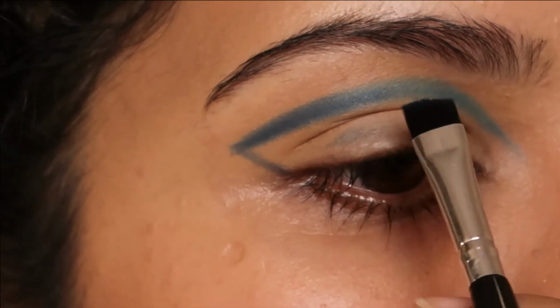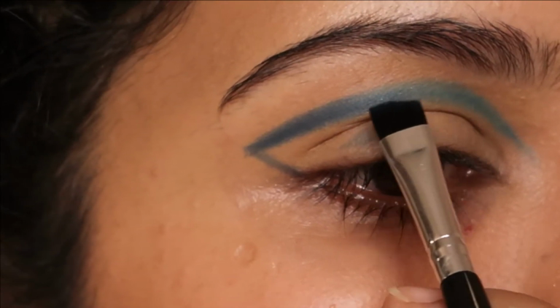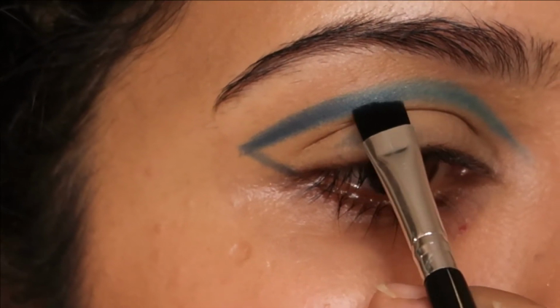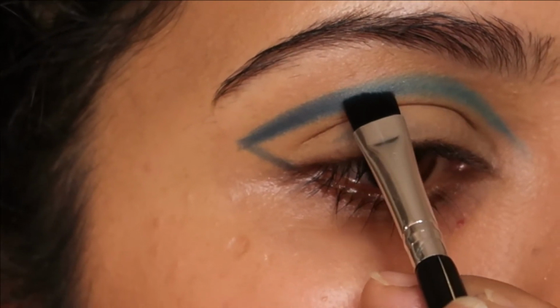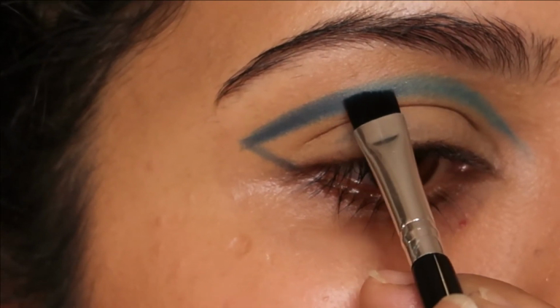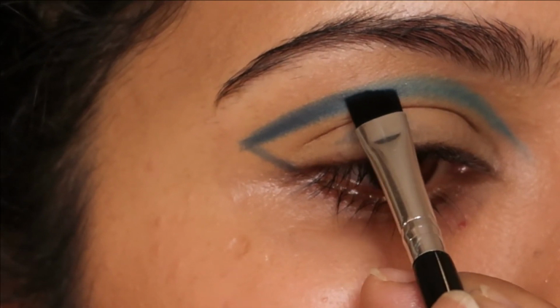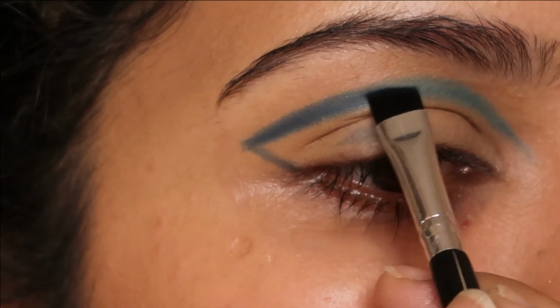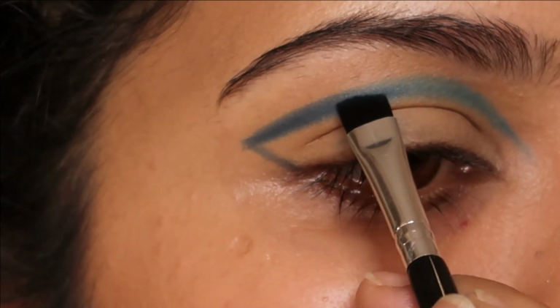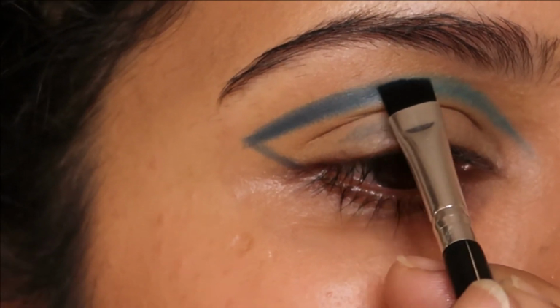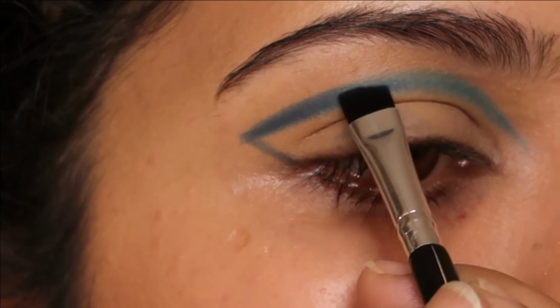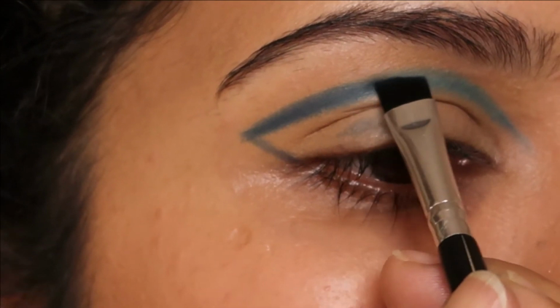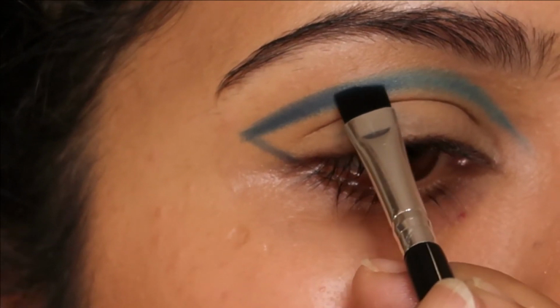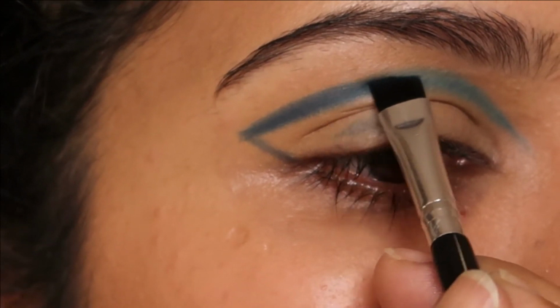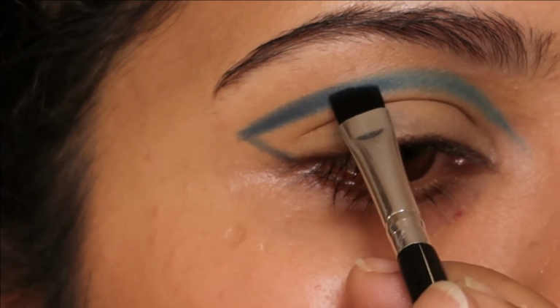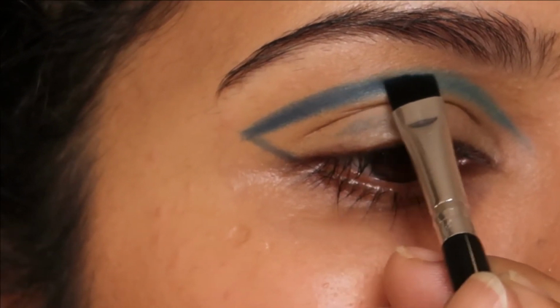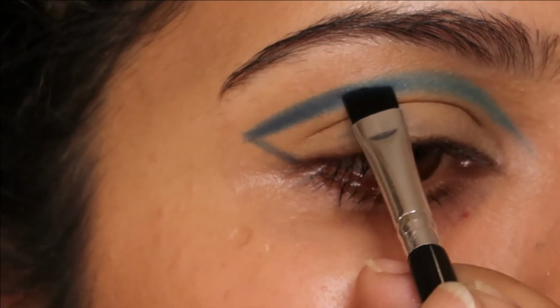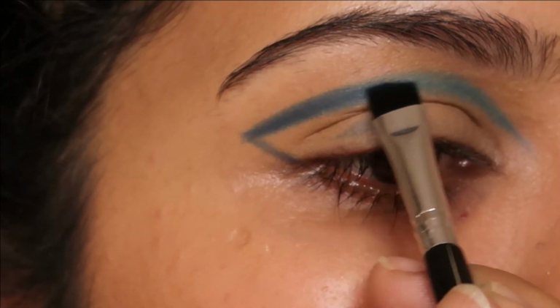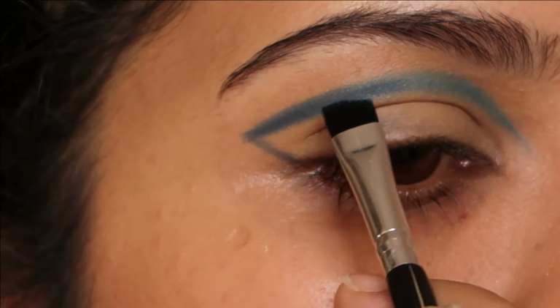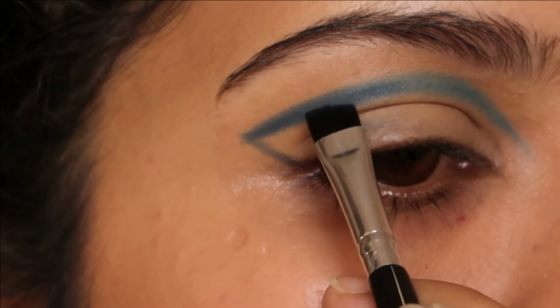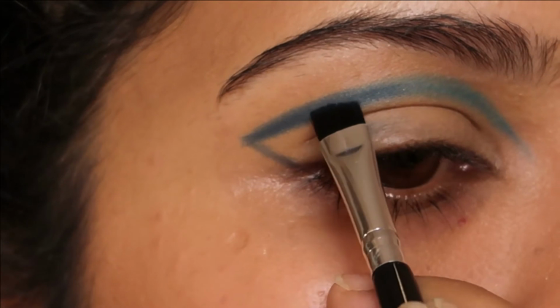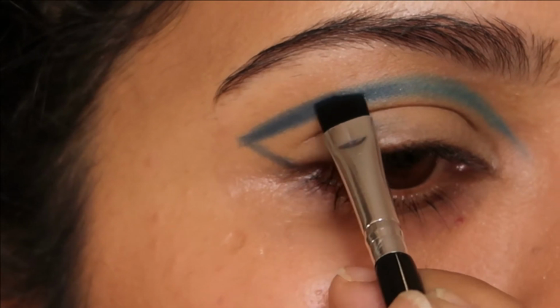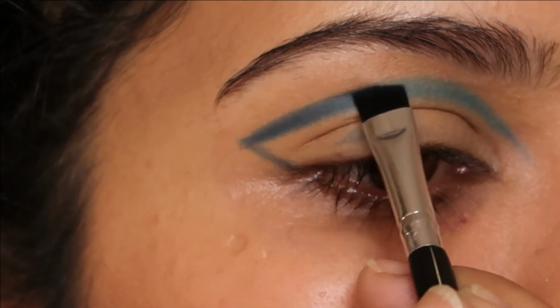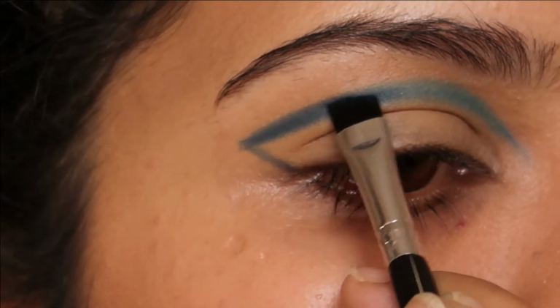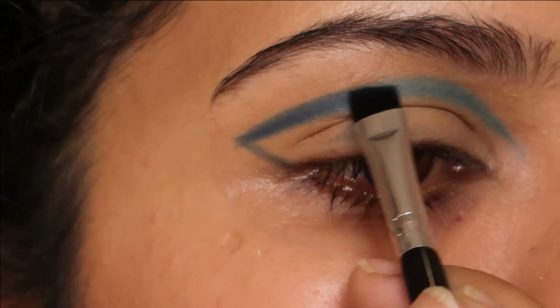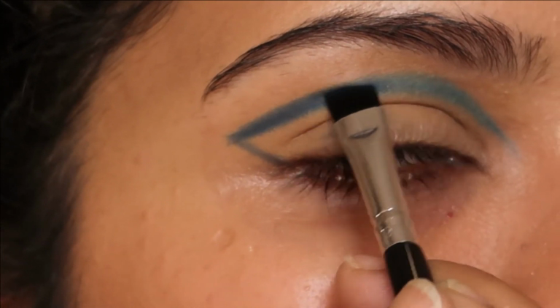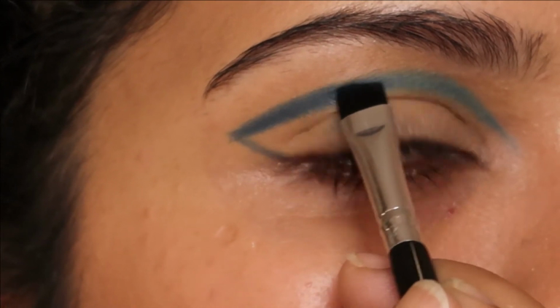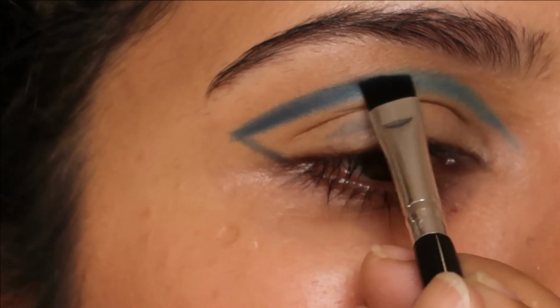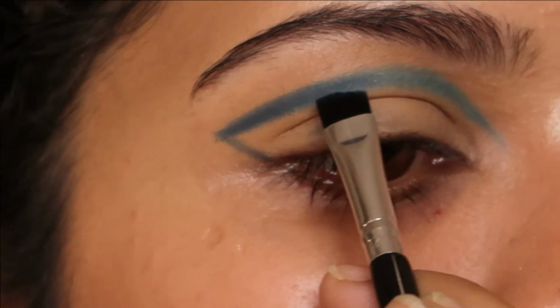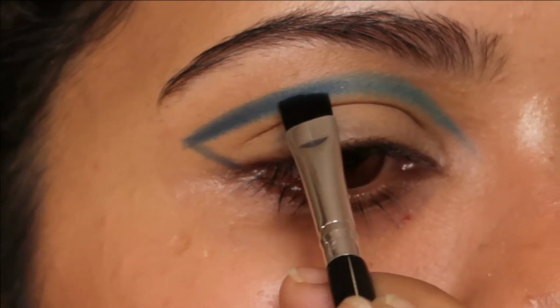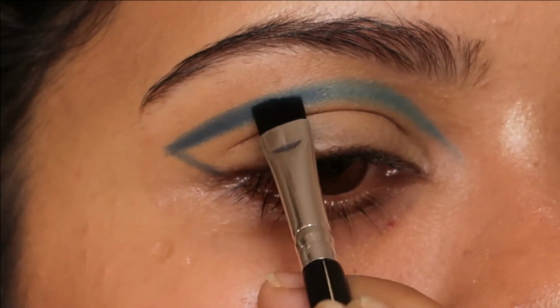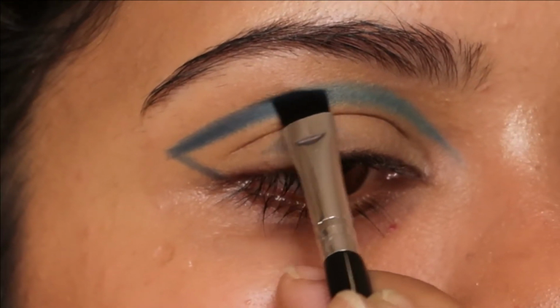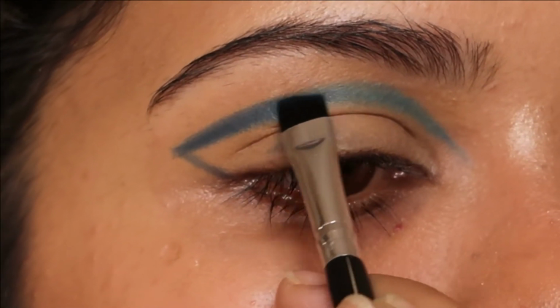I'm going to blend that Denim into the Sky shade so that it looks nice and well blended. My eyes look slightly puffier here, but I'll go ahead and blend everything in.